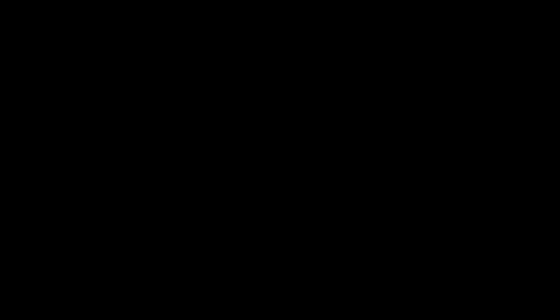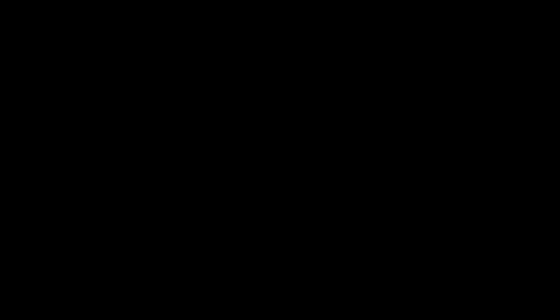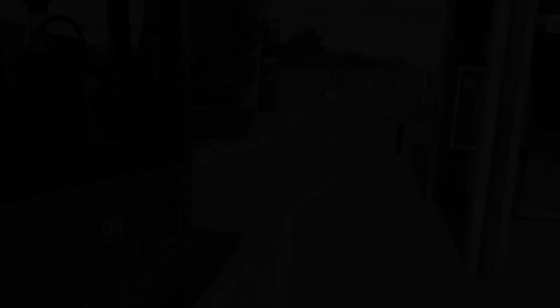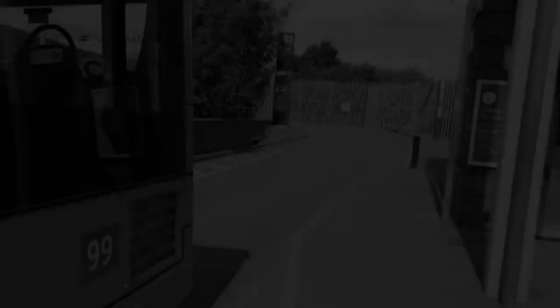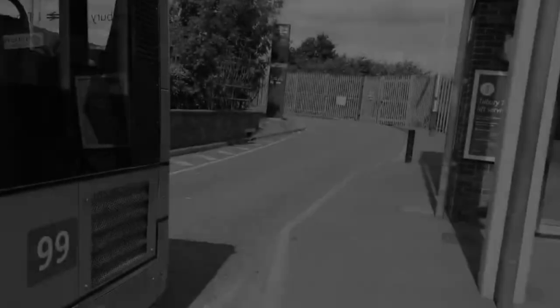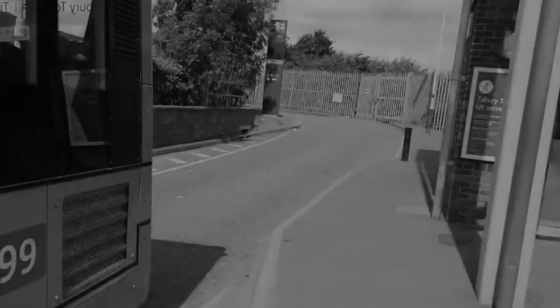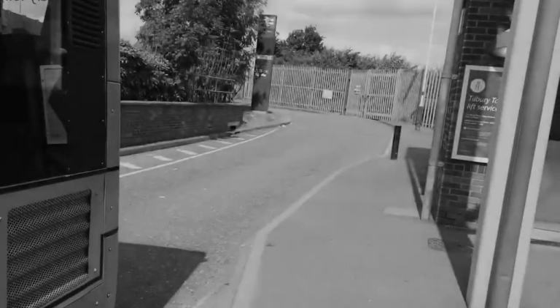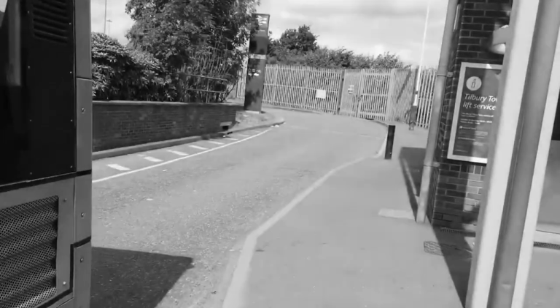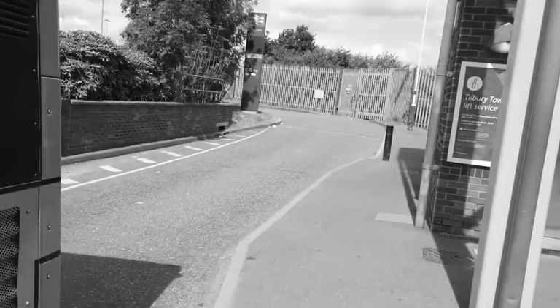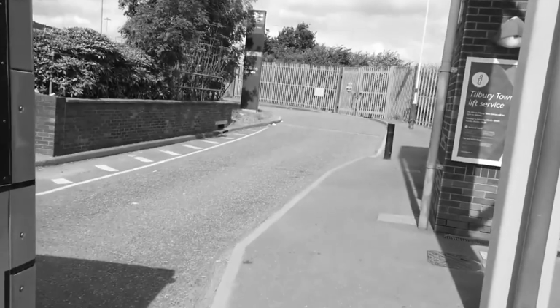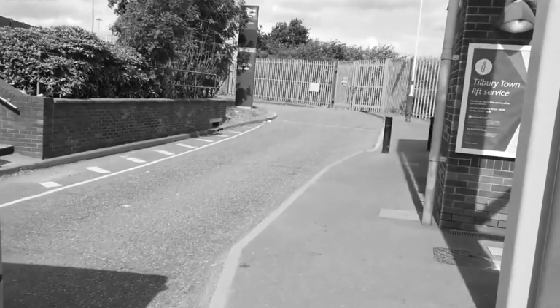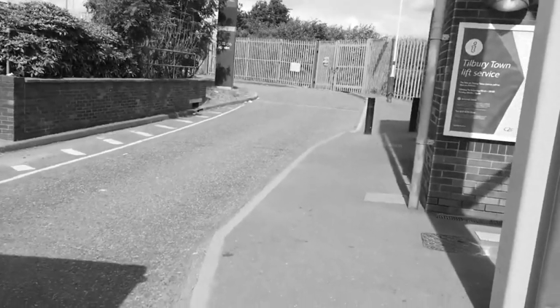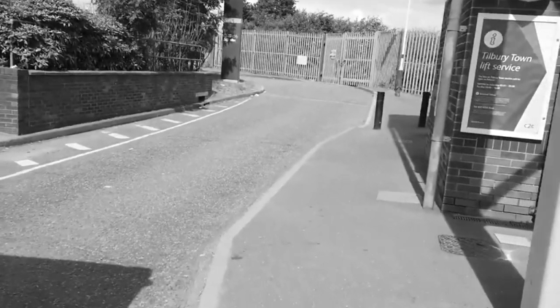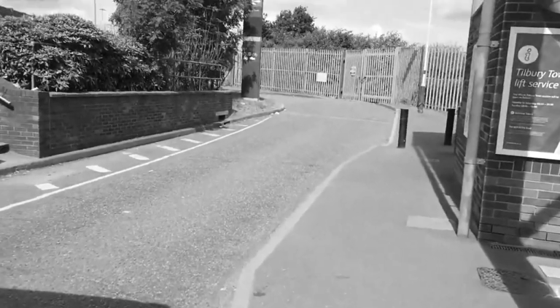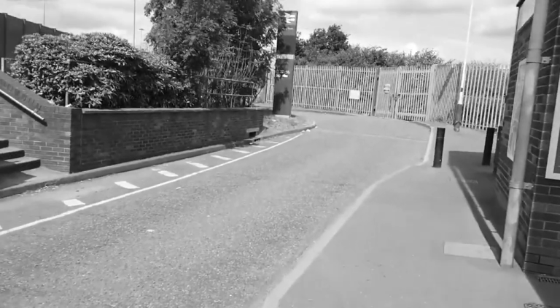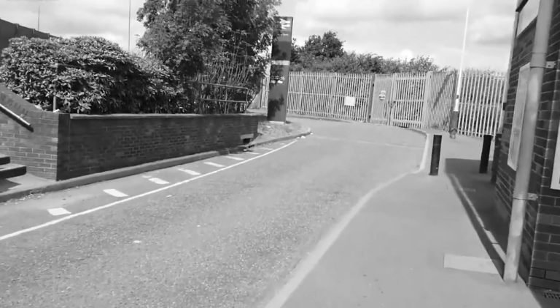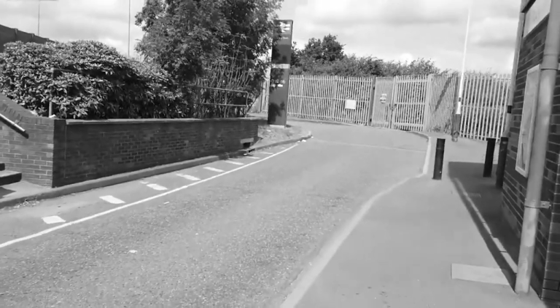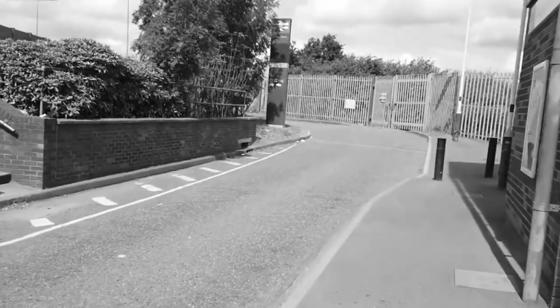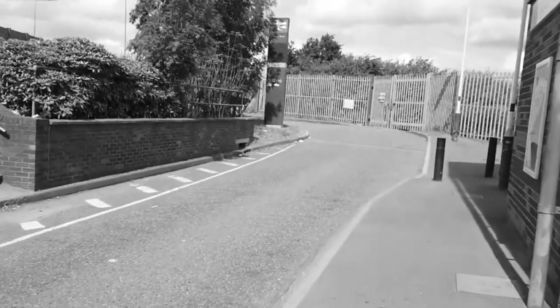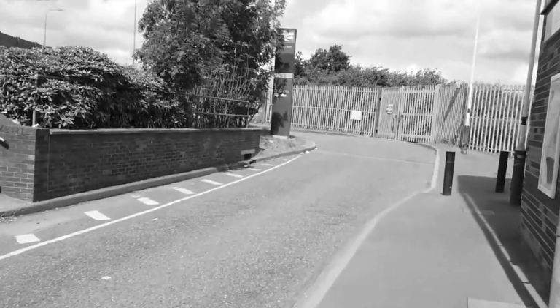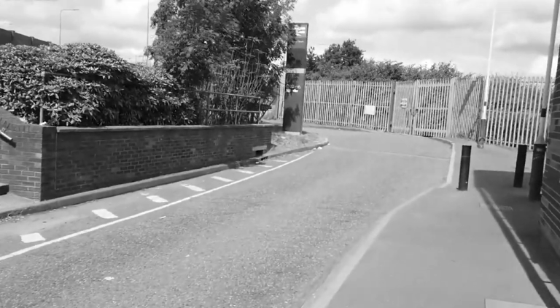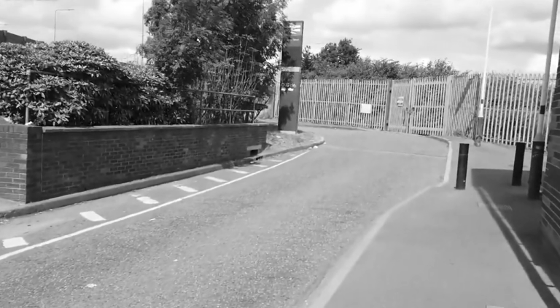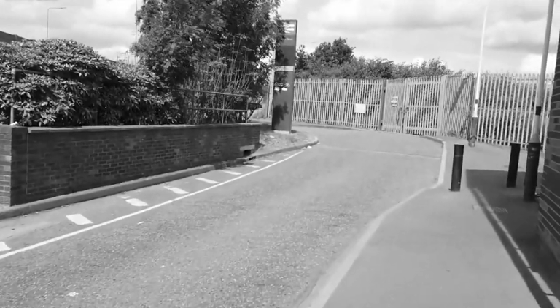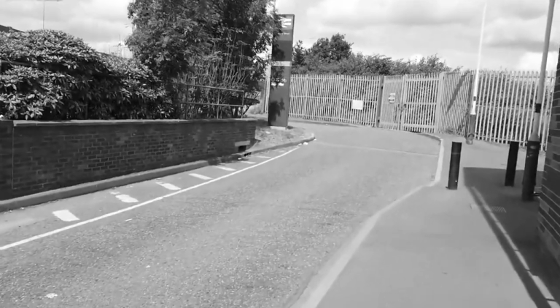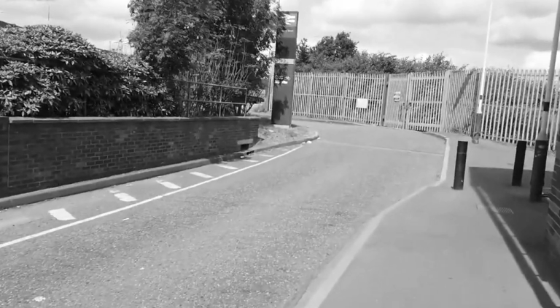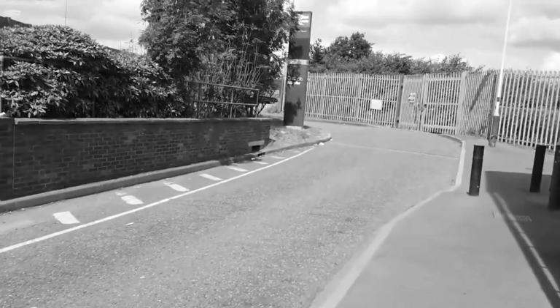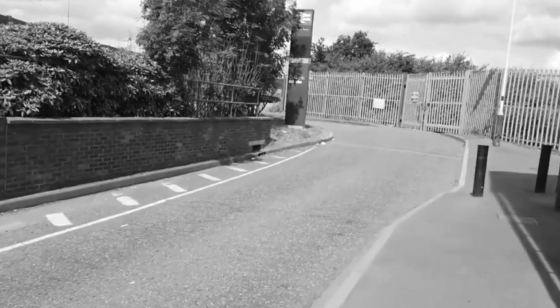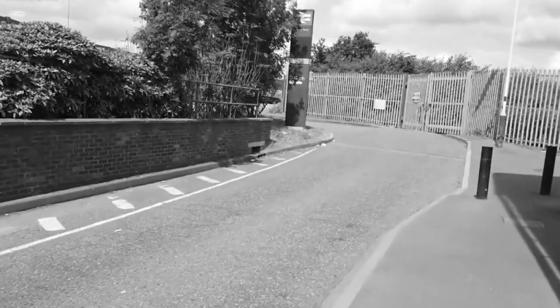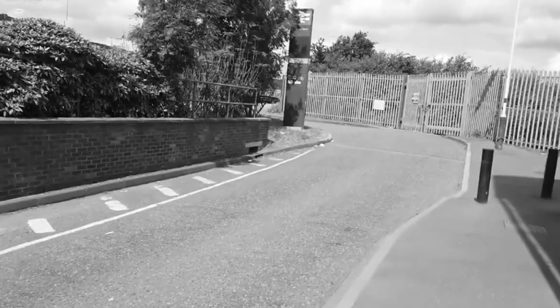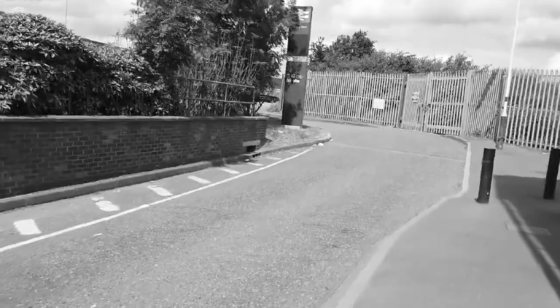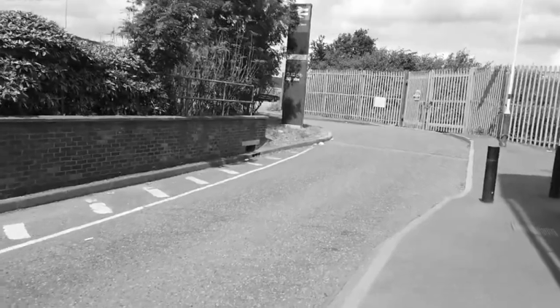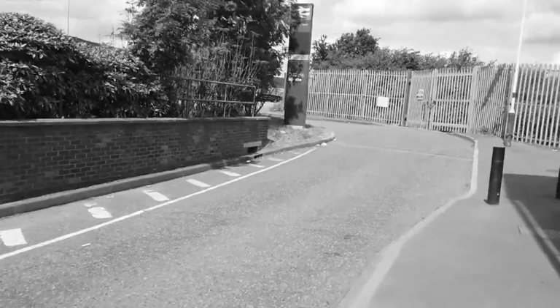Today is the first part of an open-ended mission to complete all of the crossings of the River Thames.